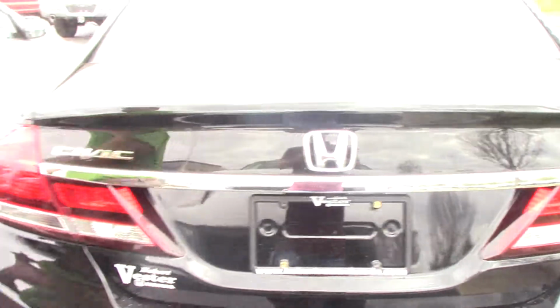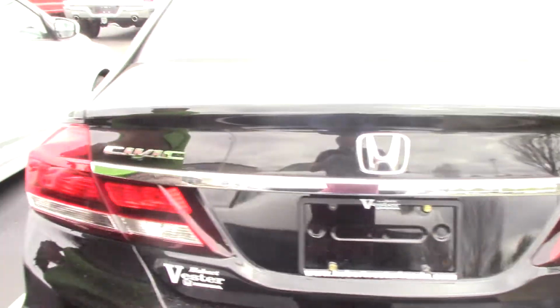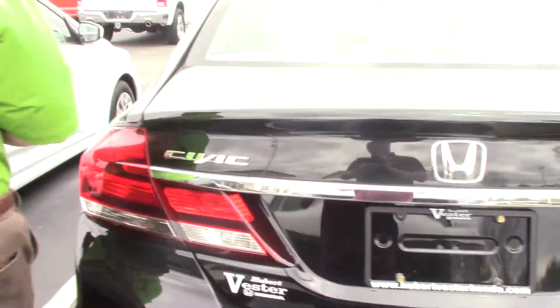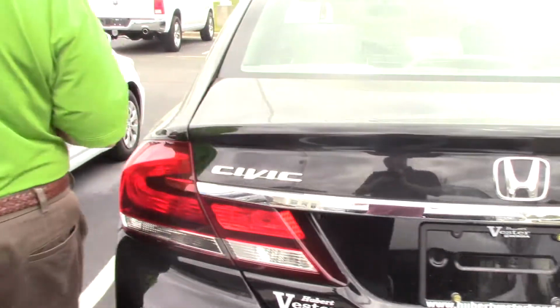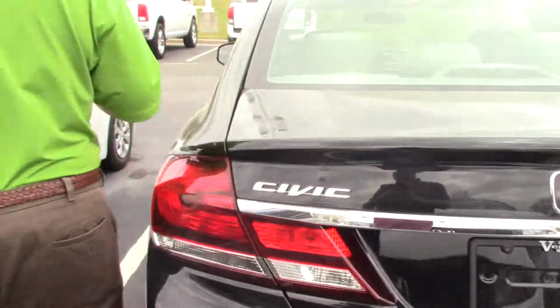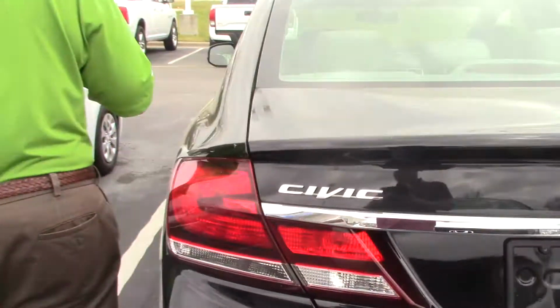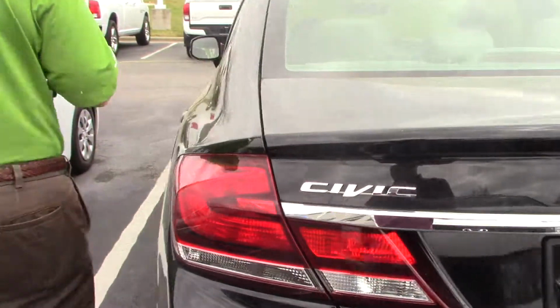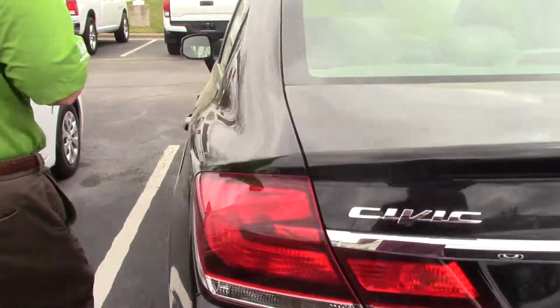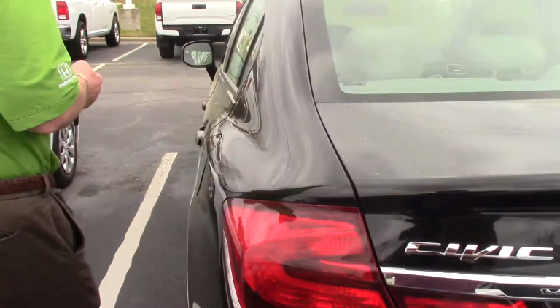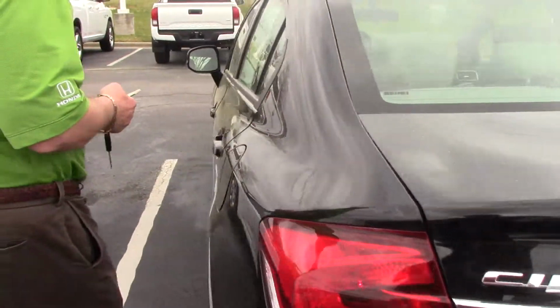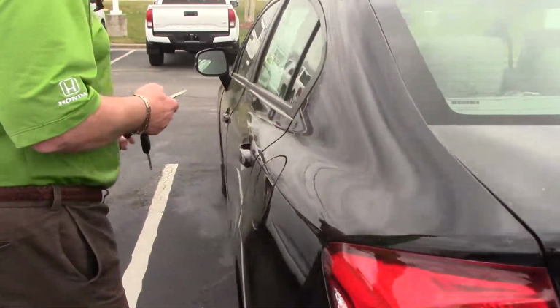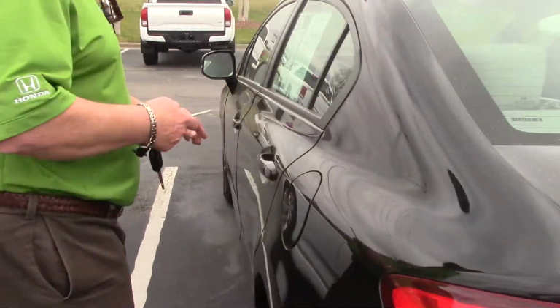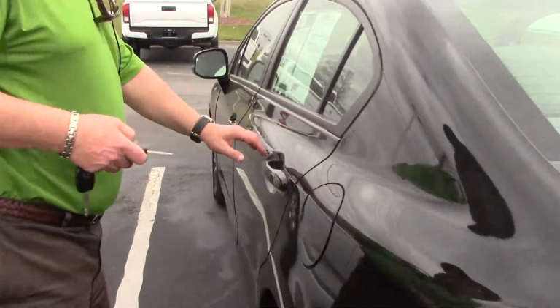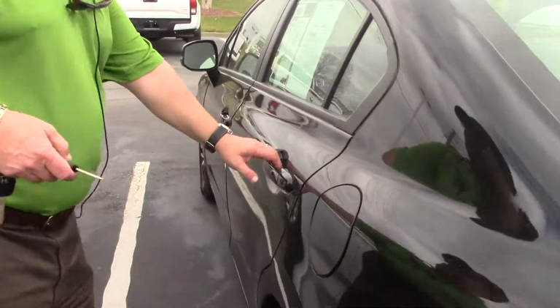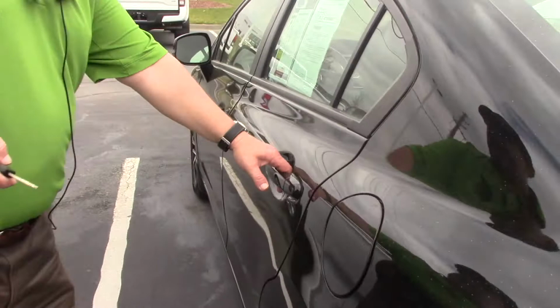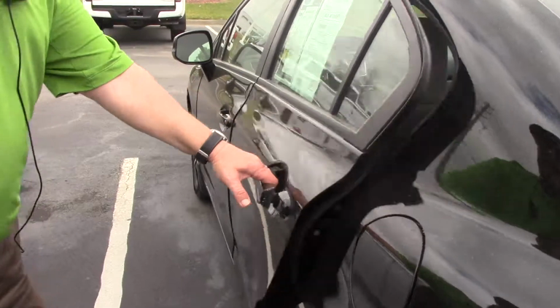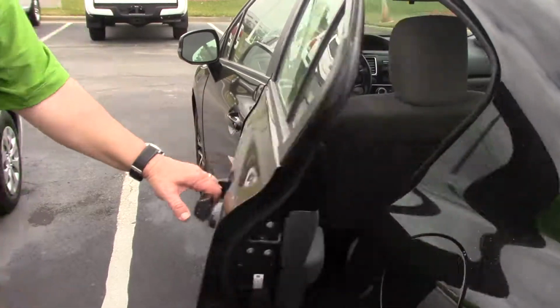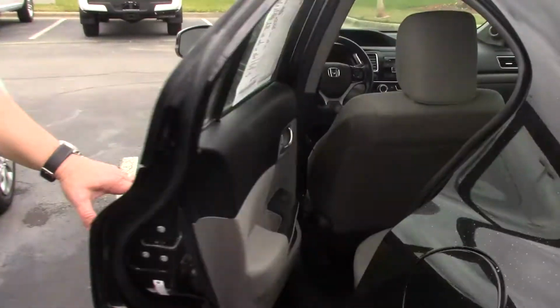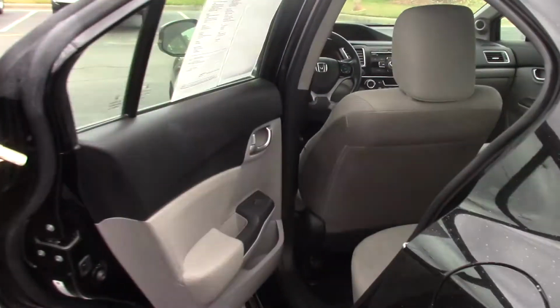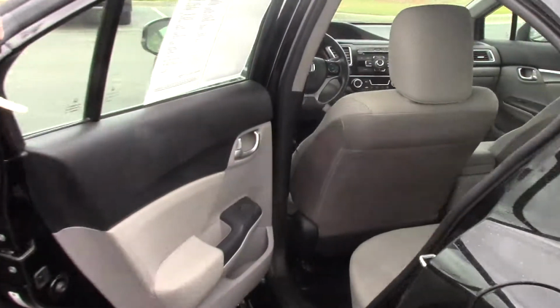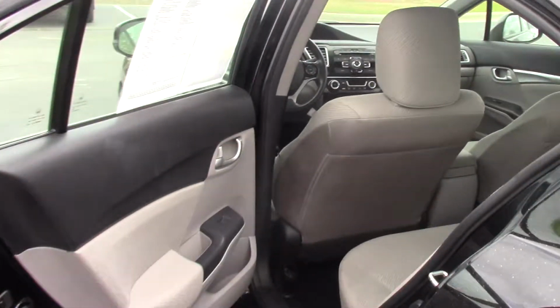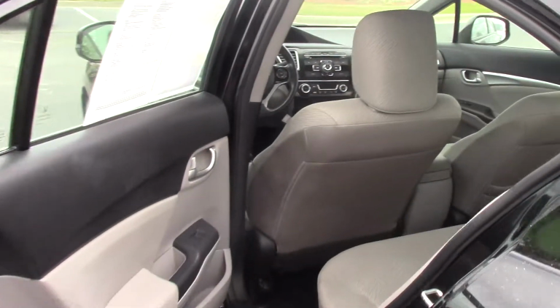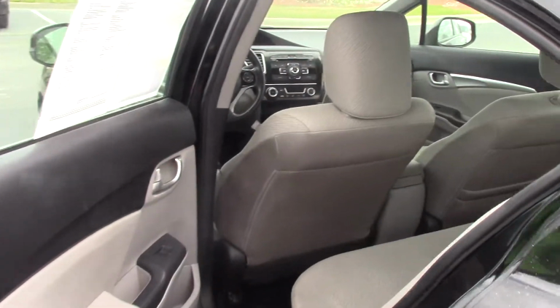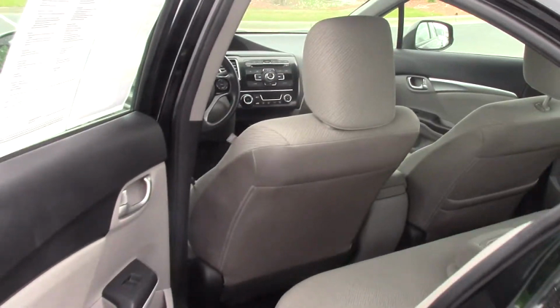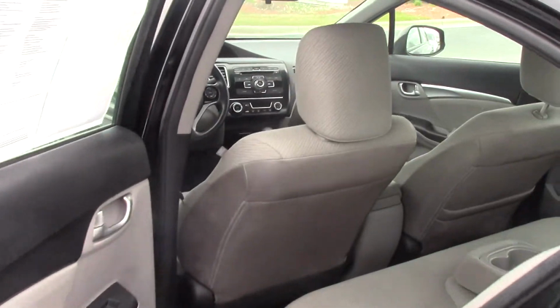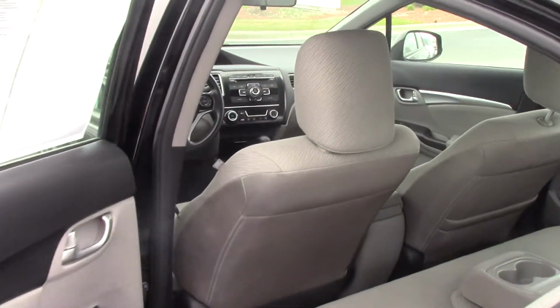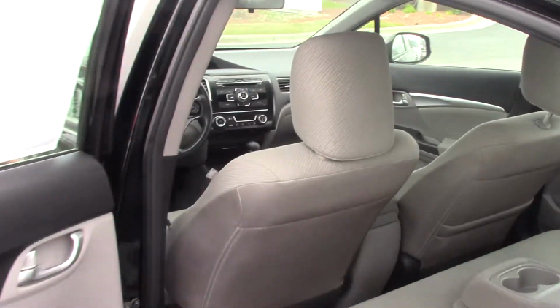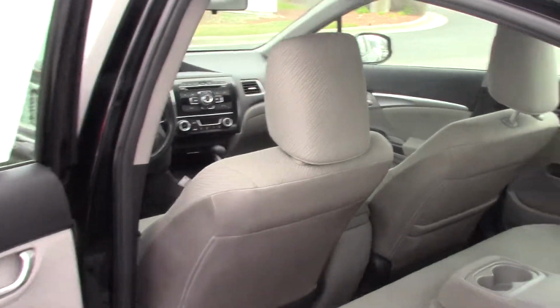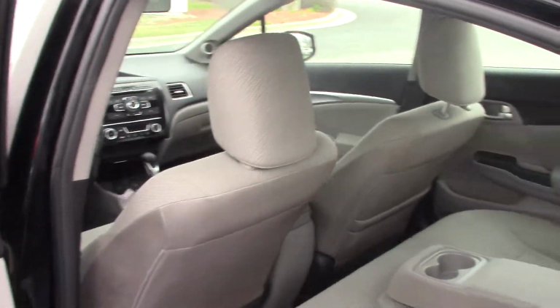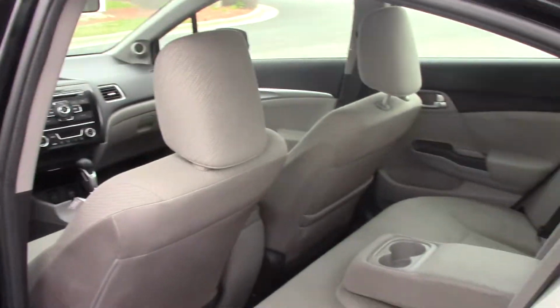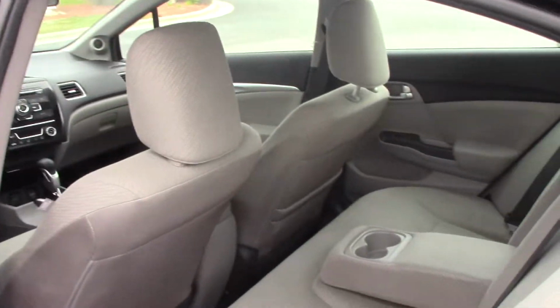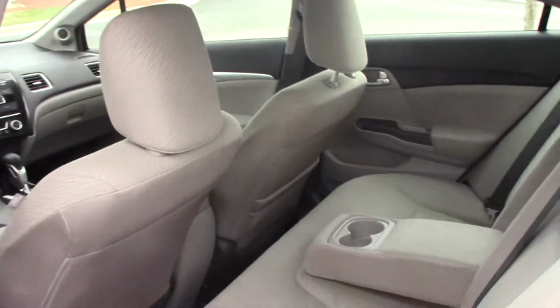The Civic's got a lot of room on the inside. Low miles. Let me show you some of the features on the inside.